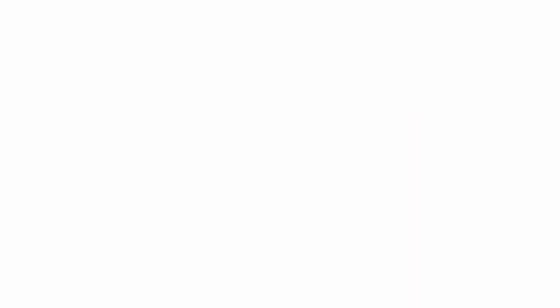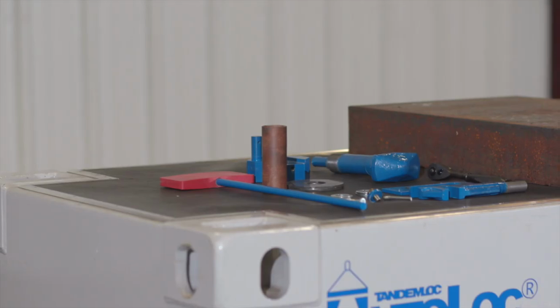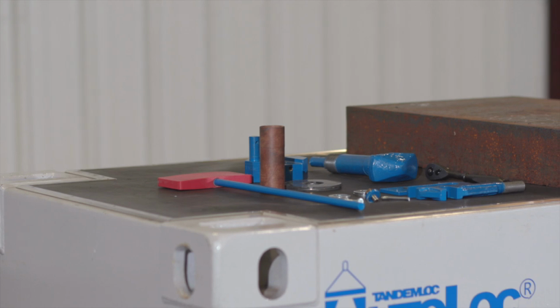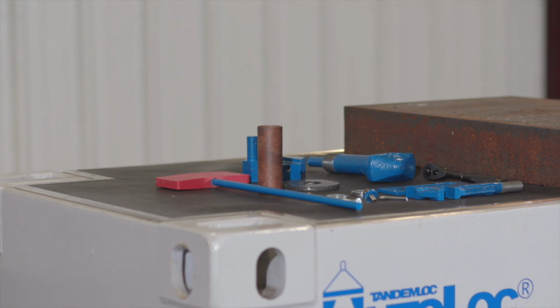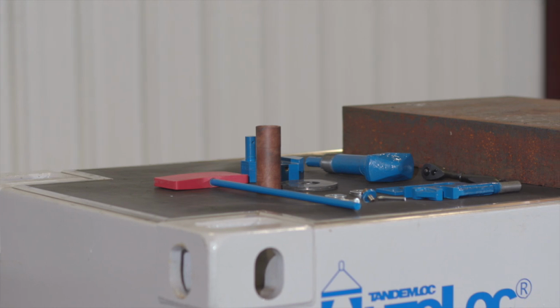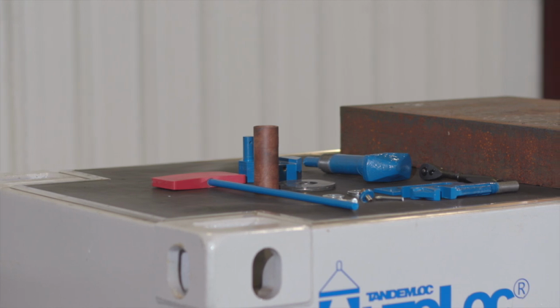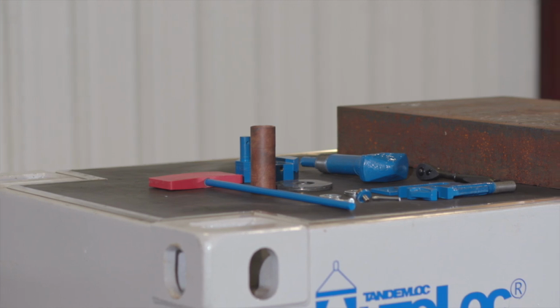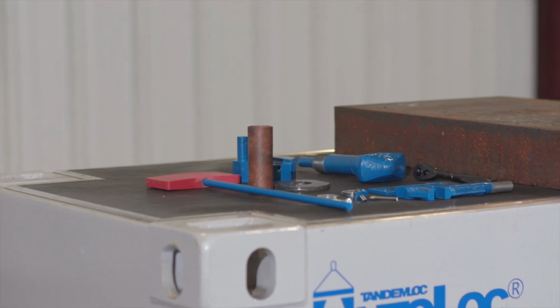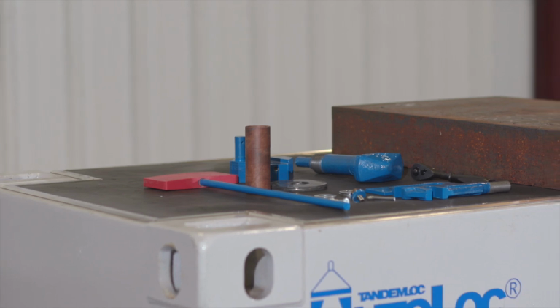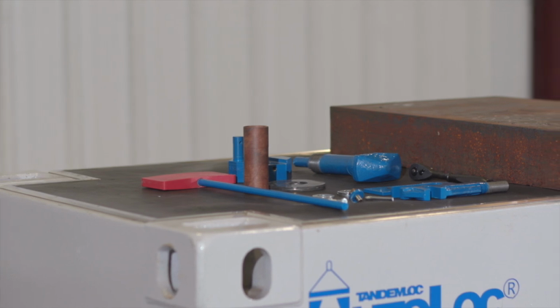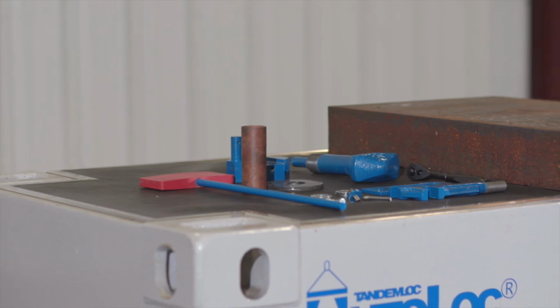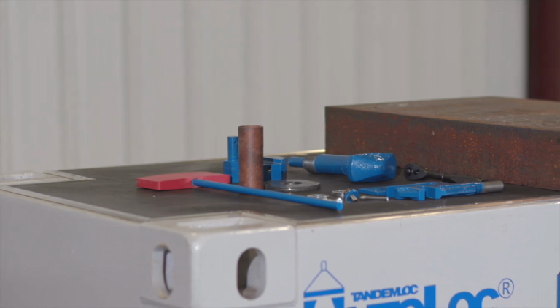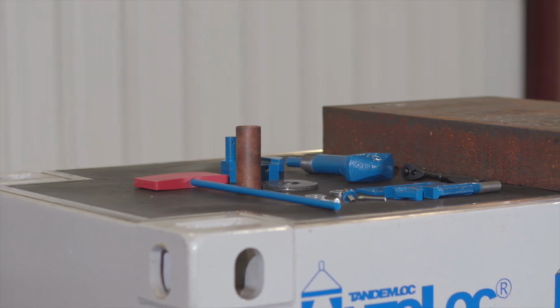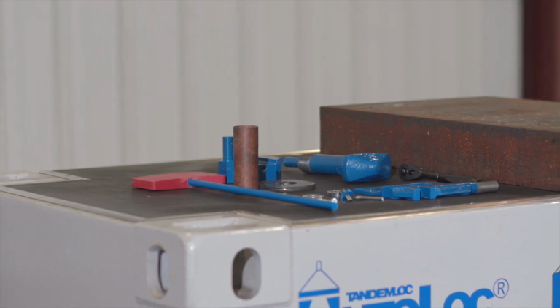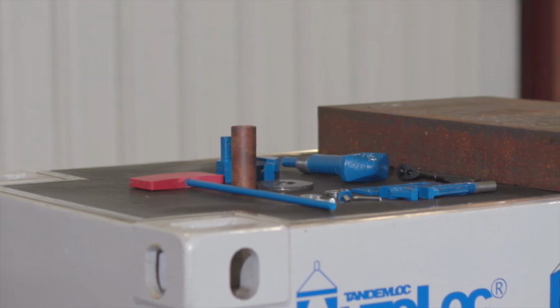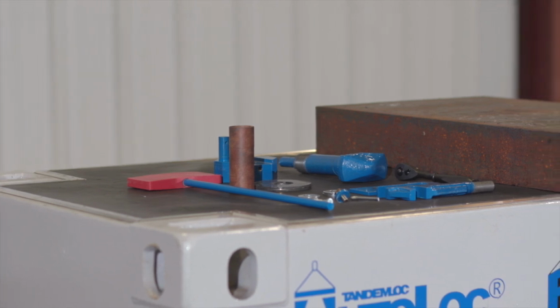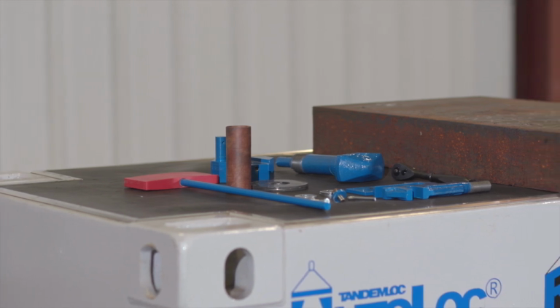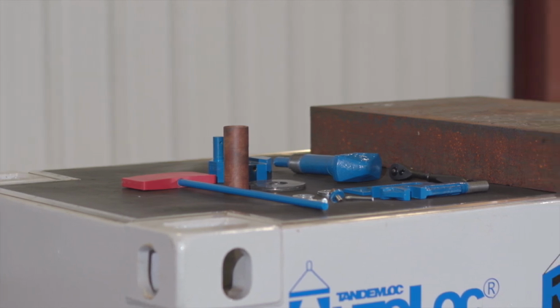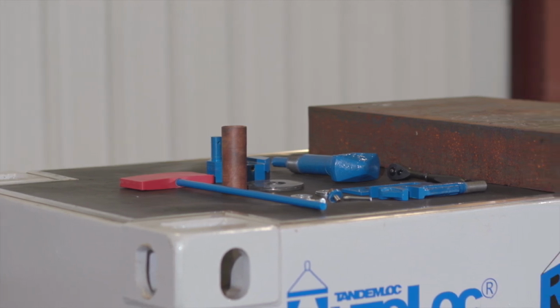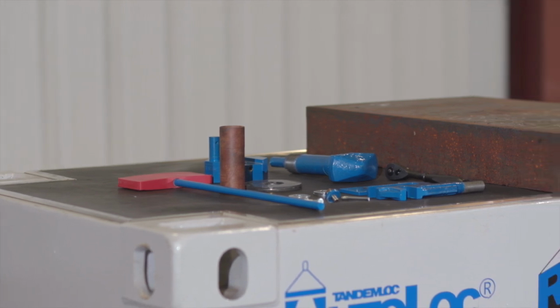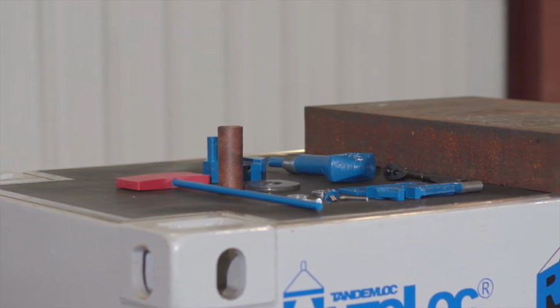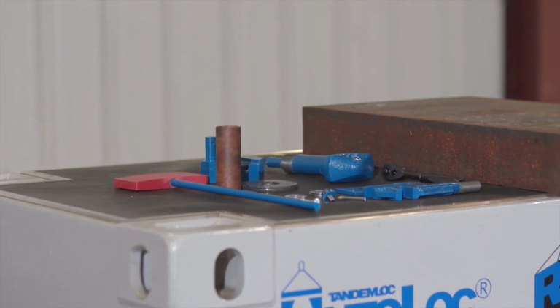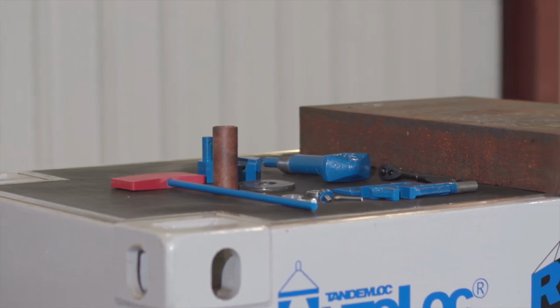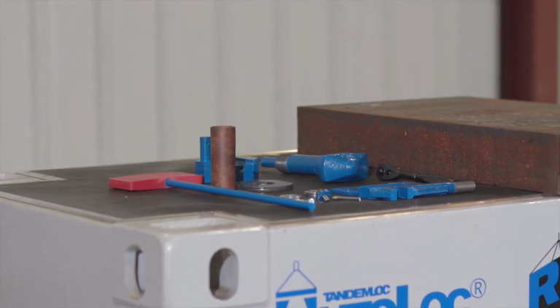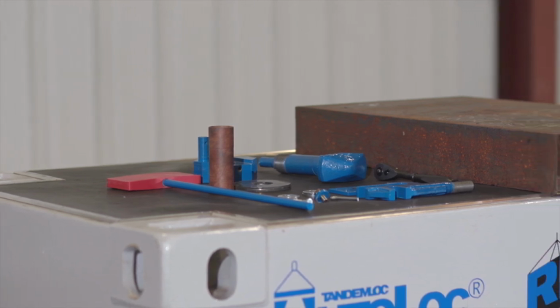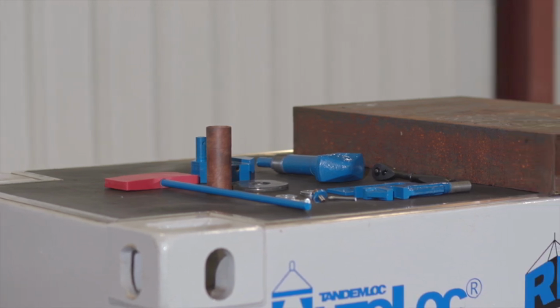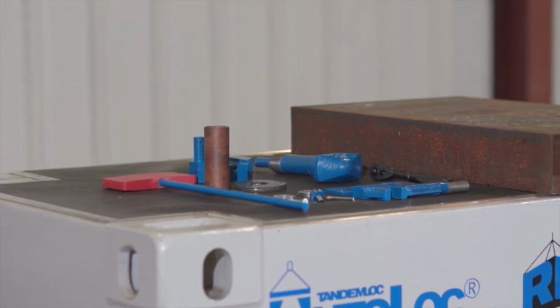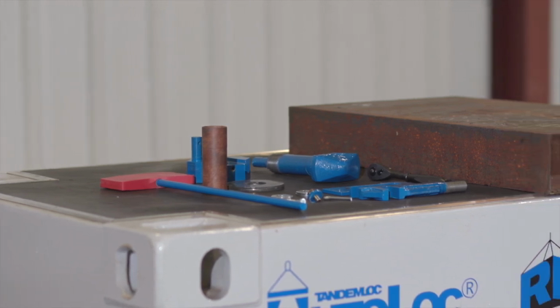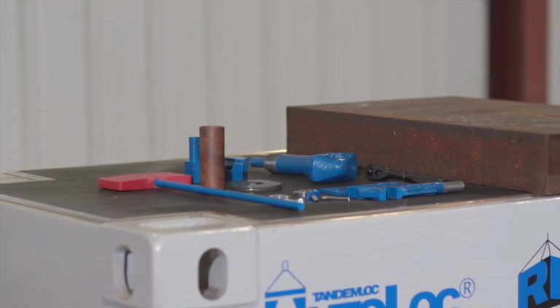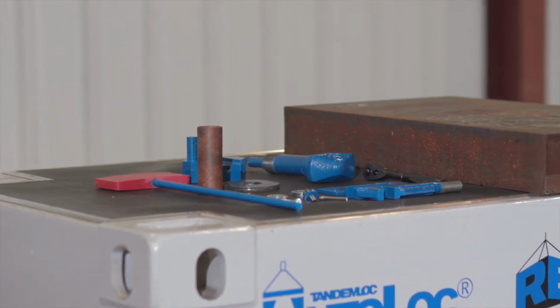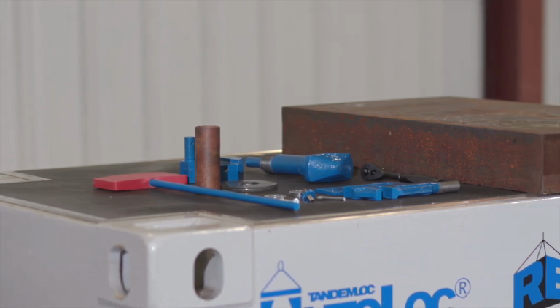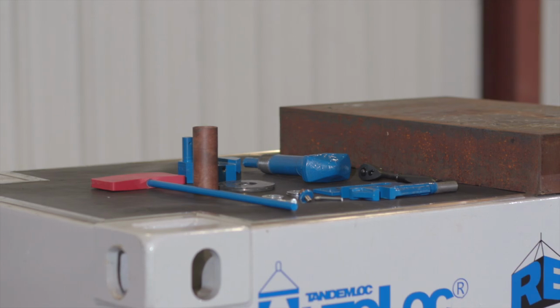This video will be a demonstration on how to install the bayonet and stress collar for the TandemLock Autolock product line.